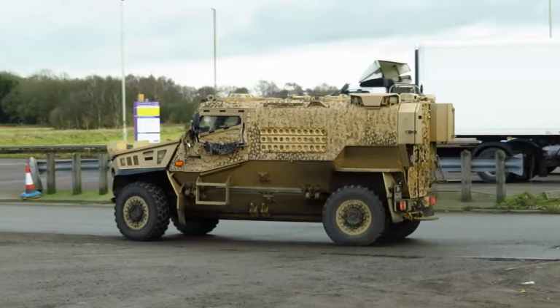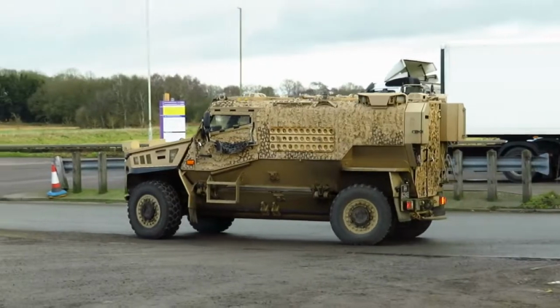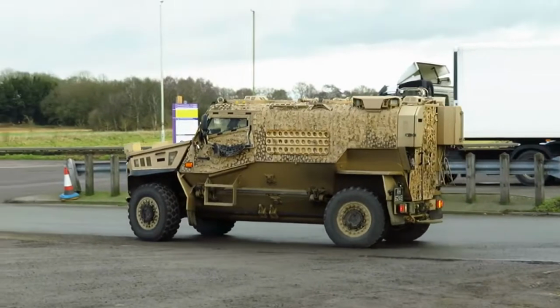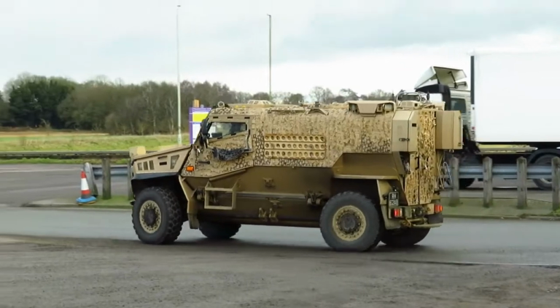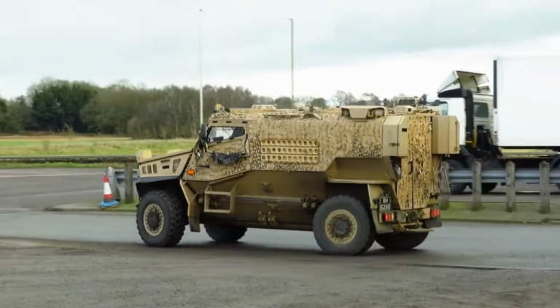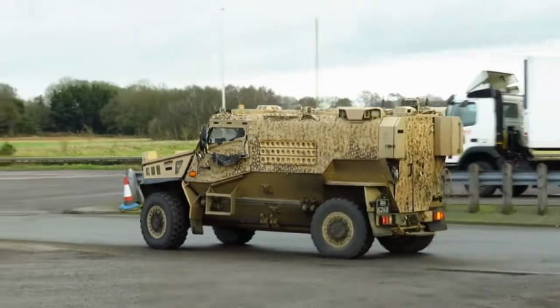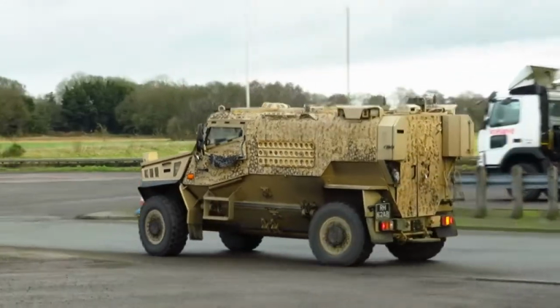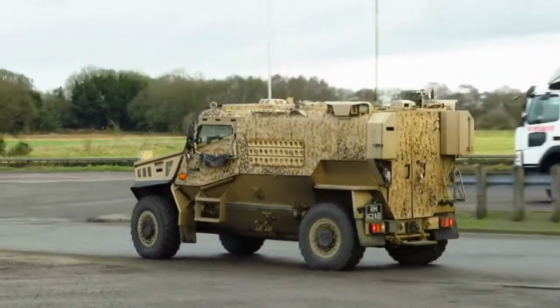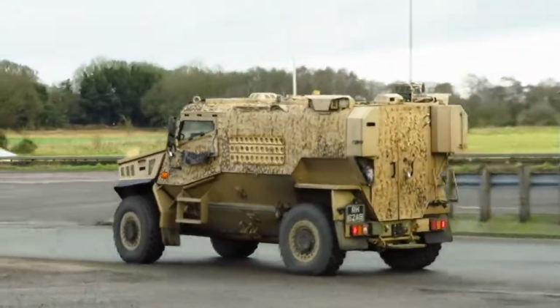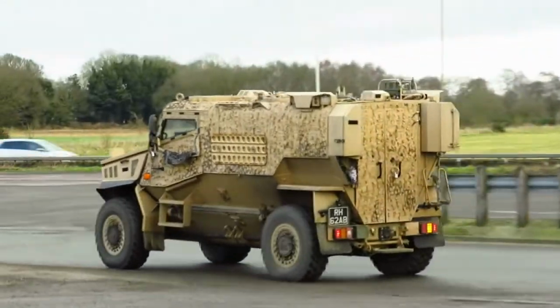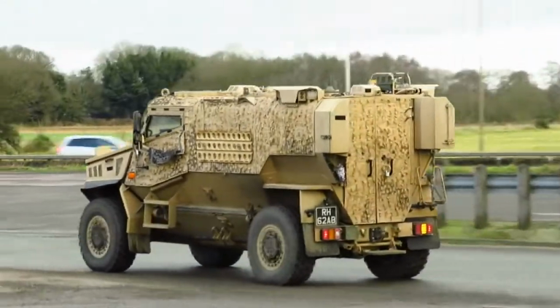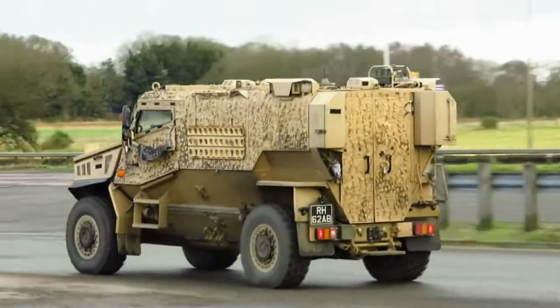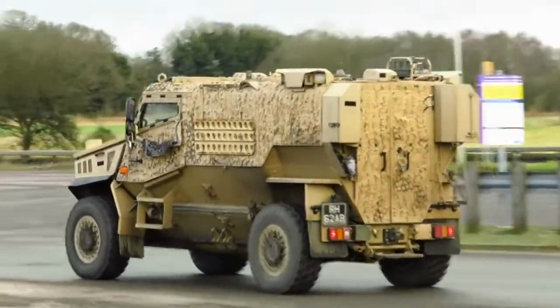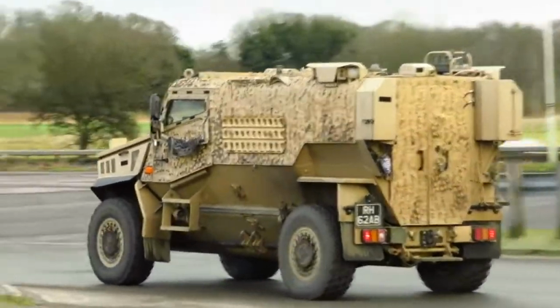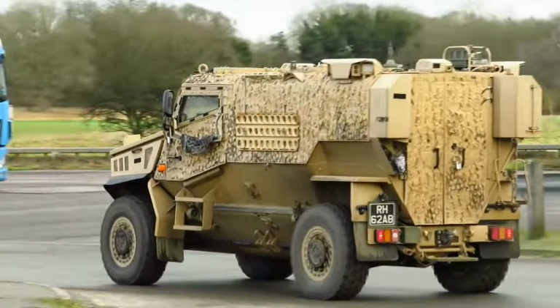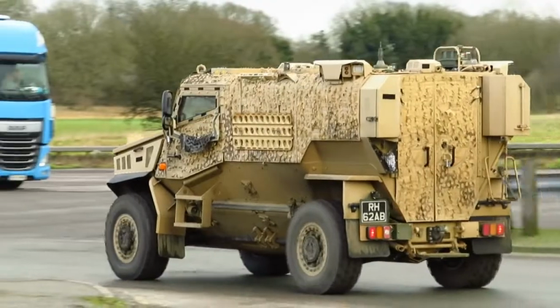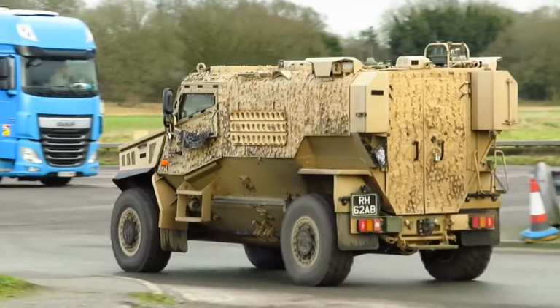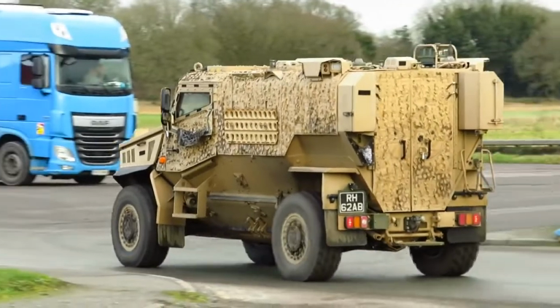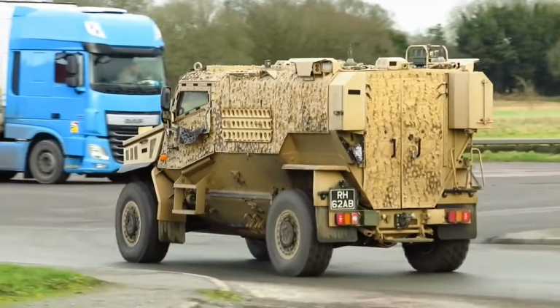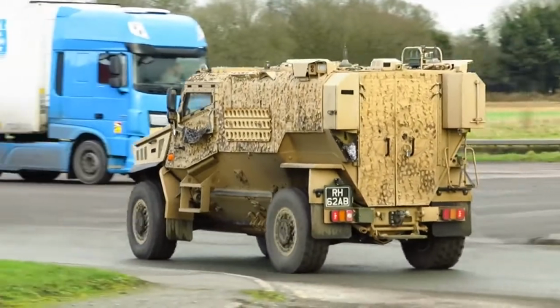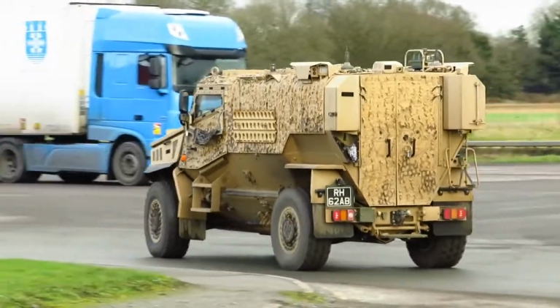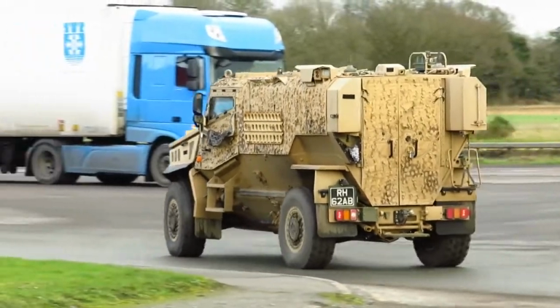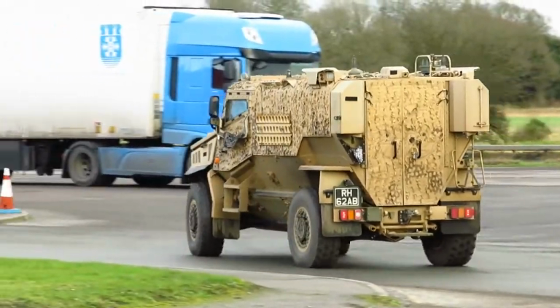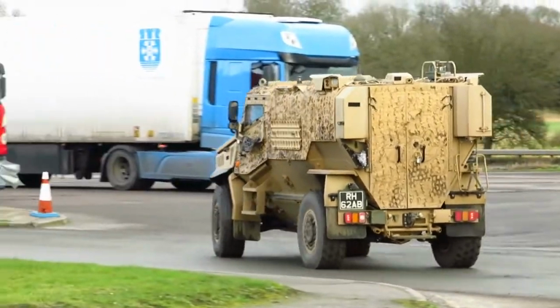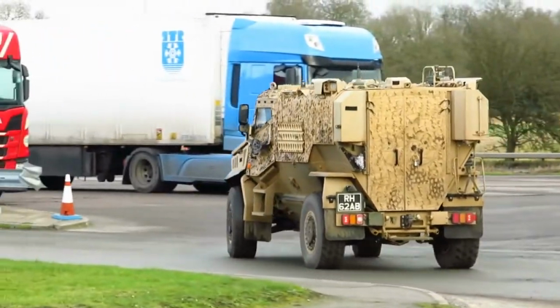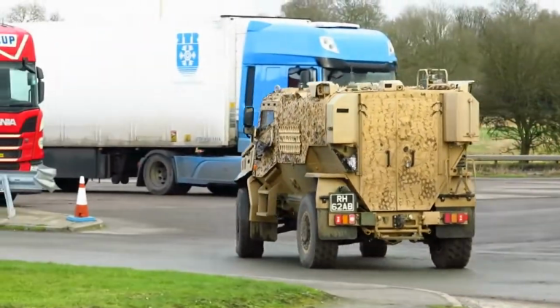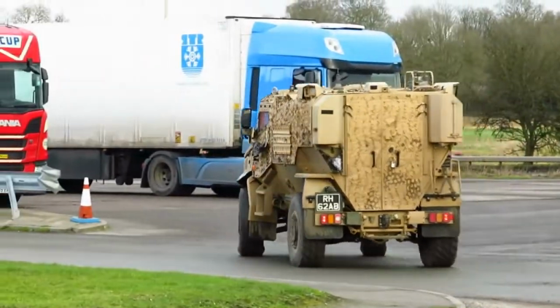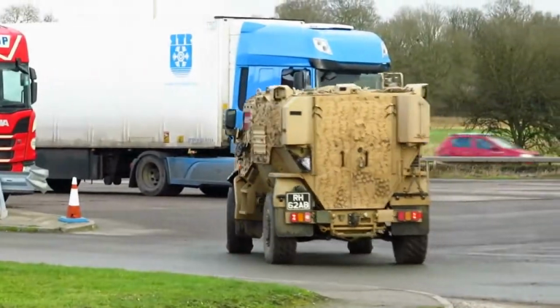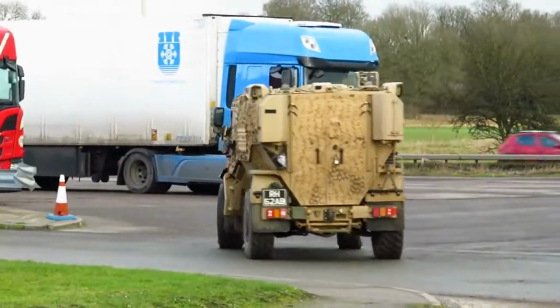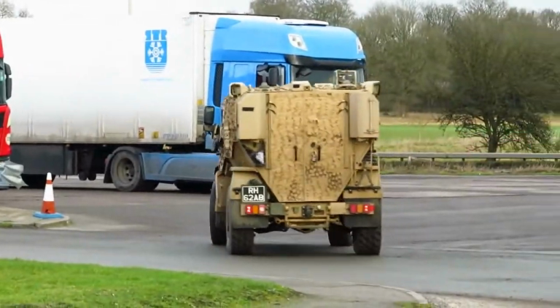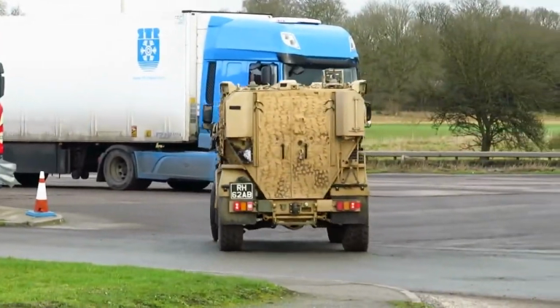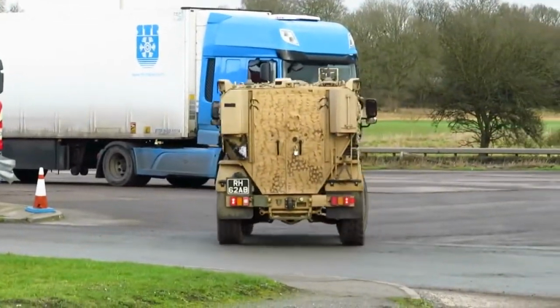Welcome to CarTraction. Today I'll be taking a closer look at some interesting military vehicles seen at a car meet.